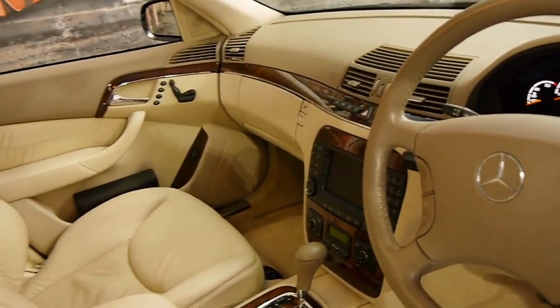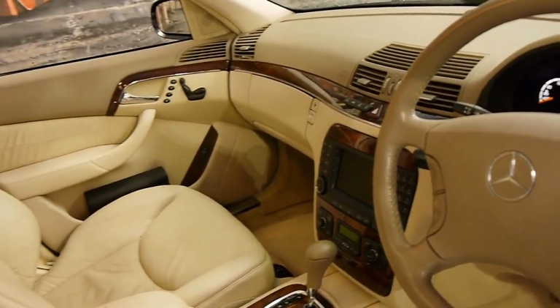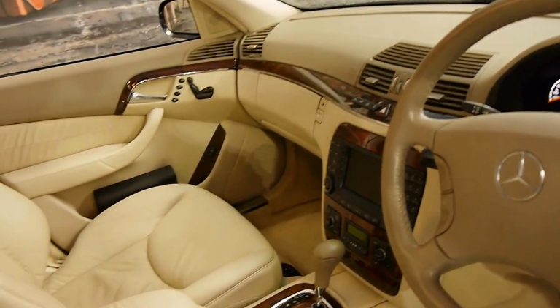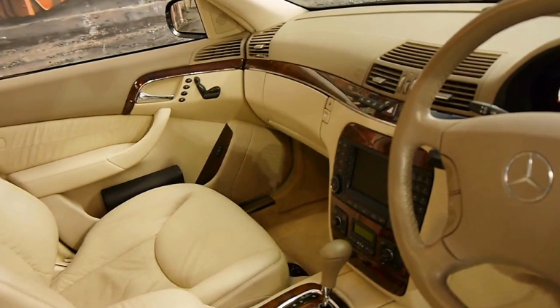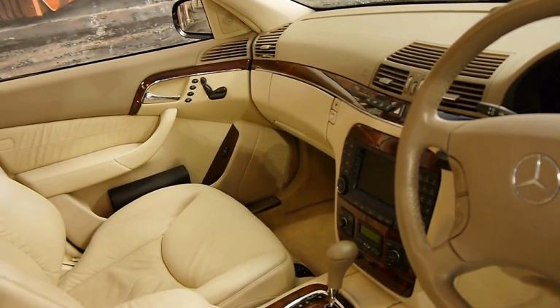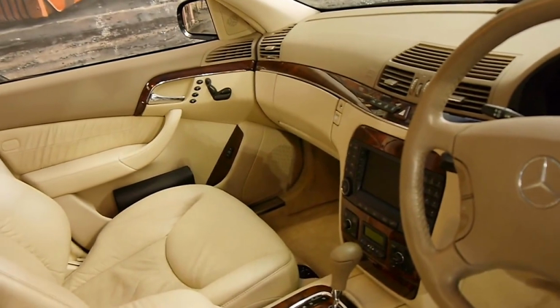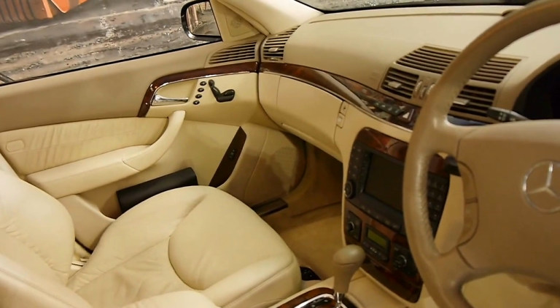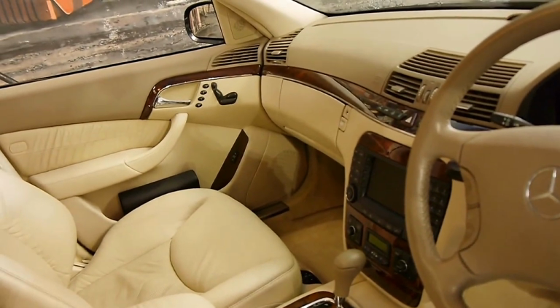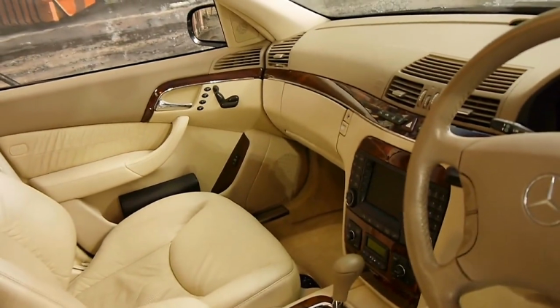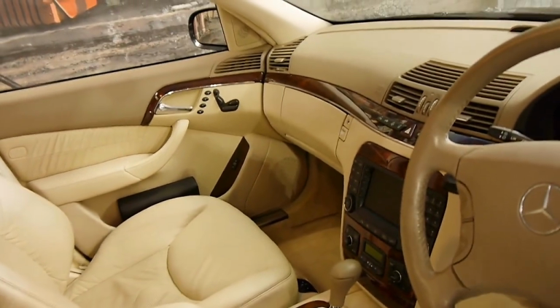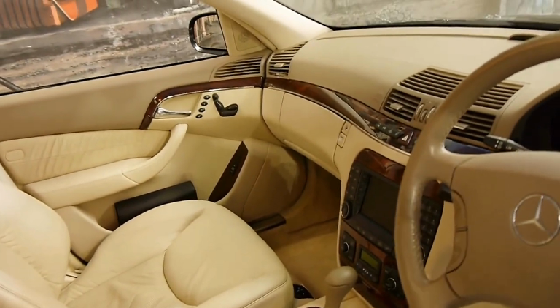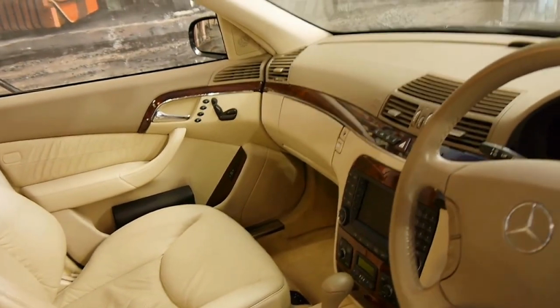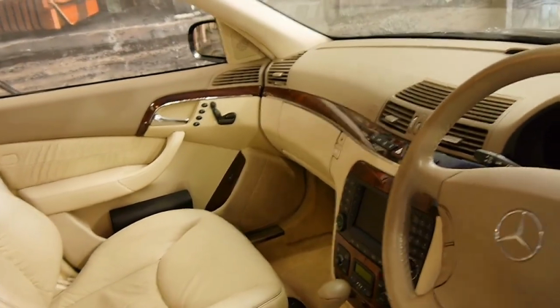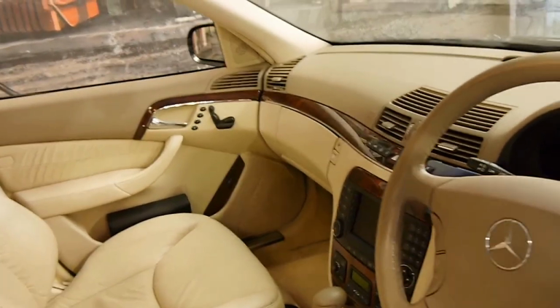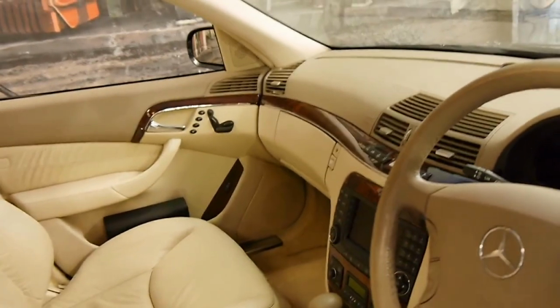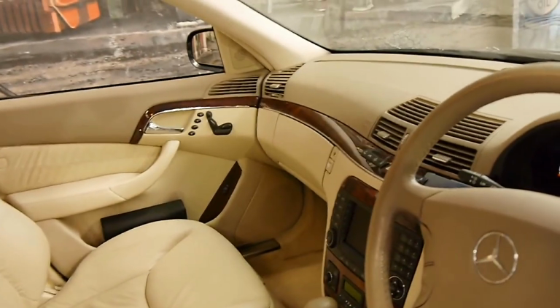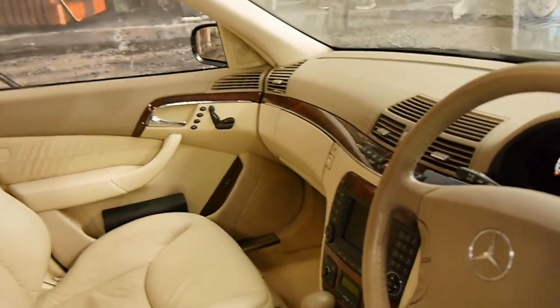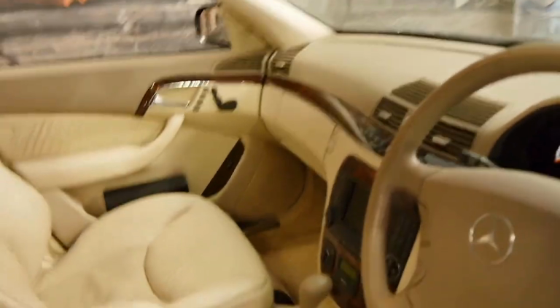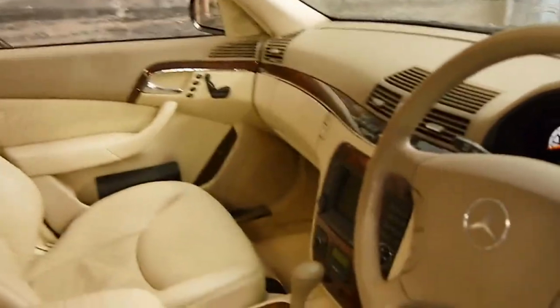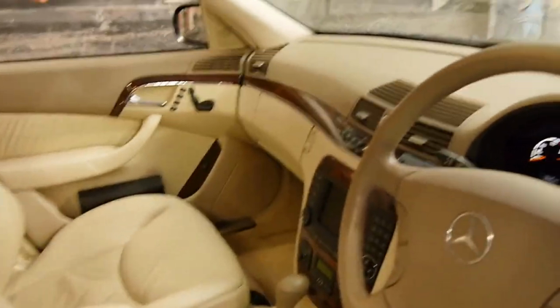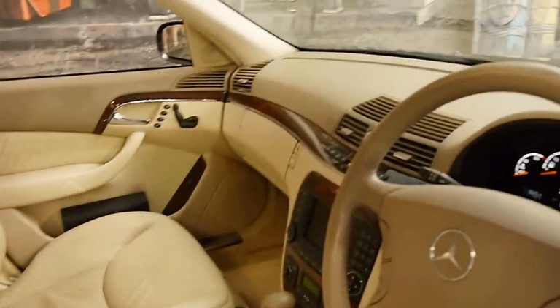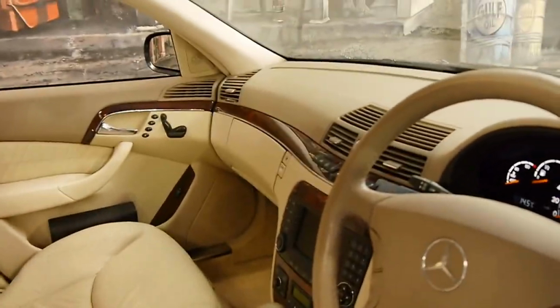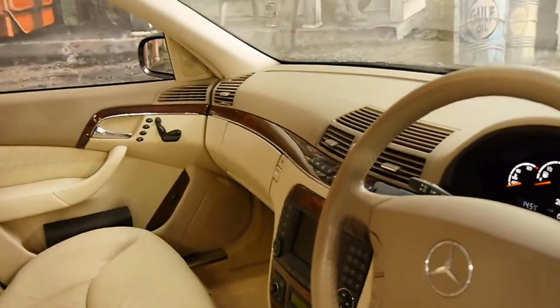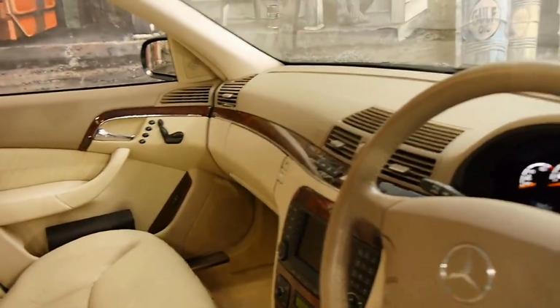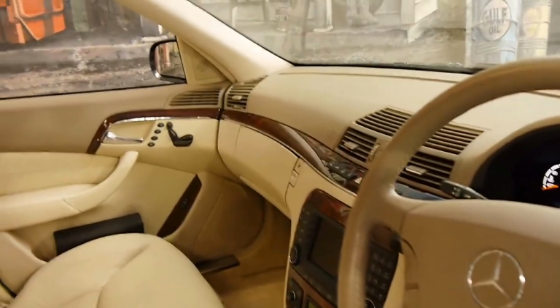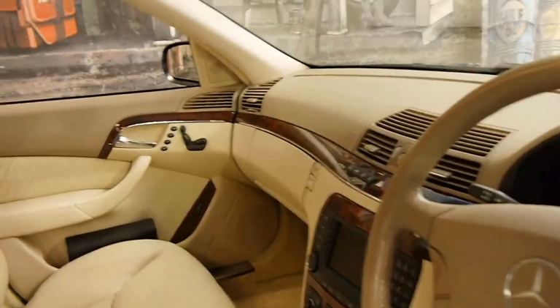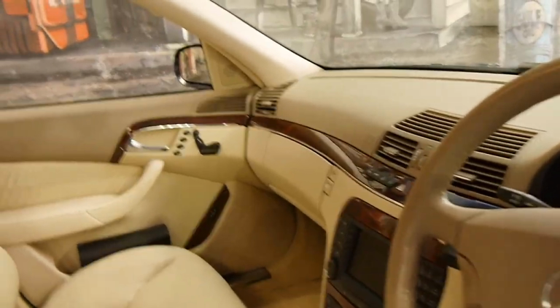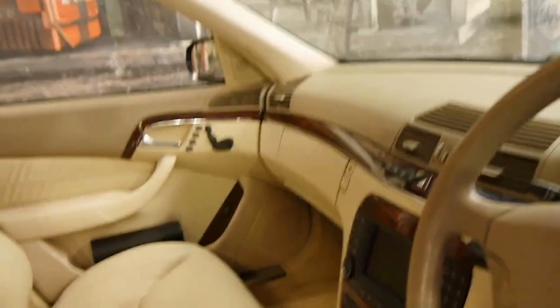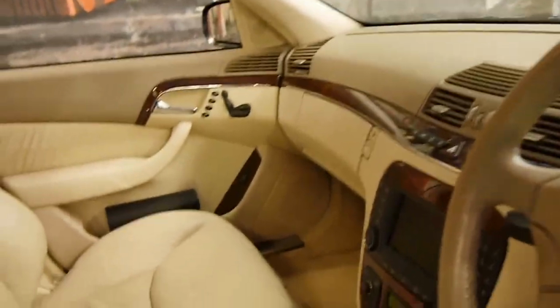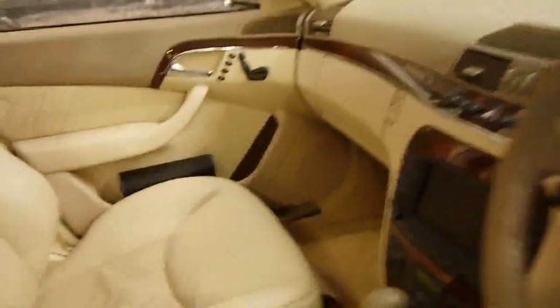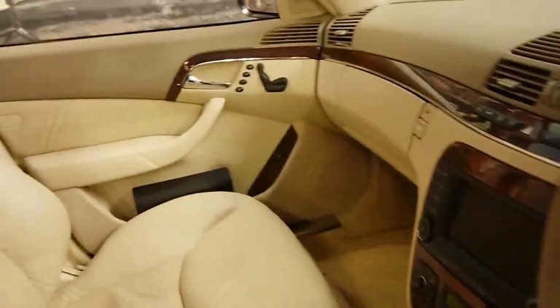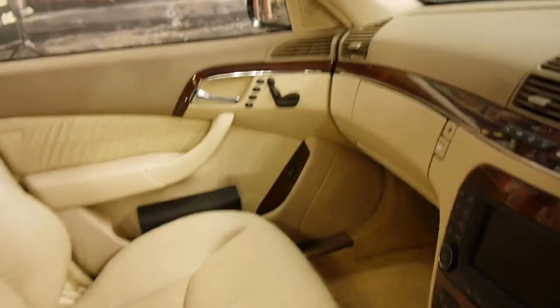The timber's lovely. It's got two remote keys to it as well.